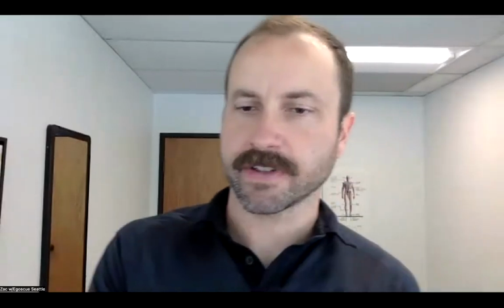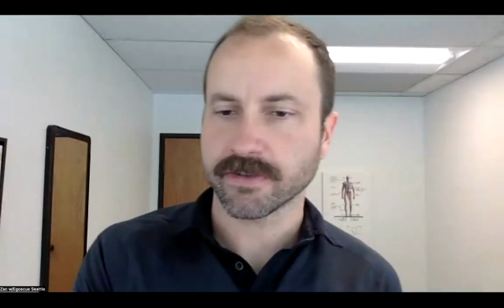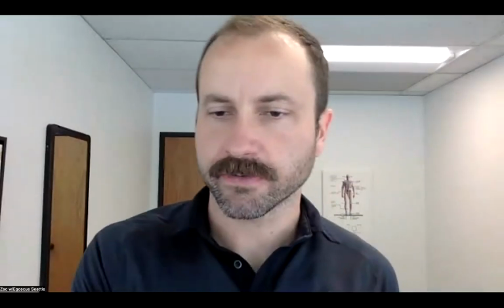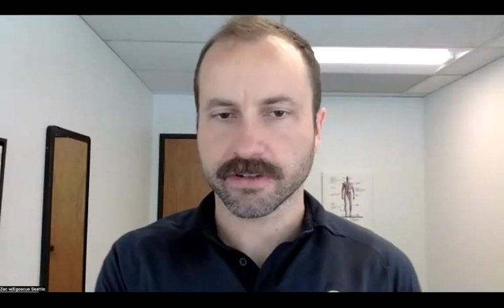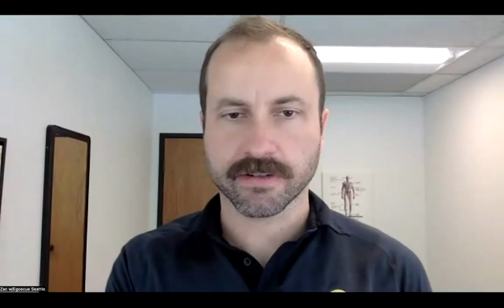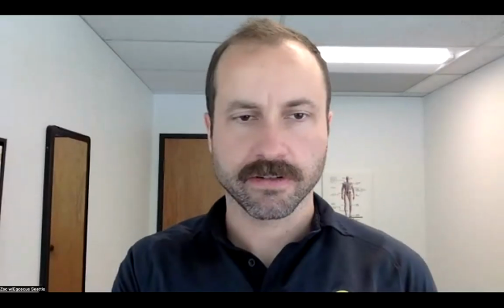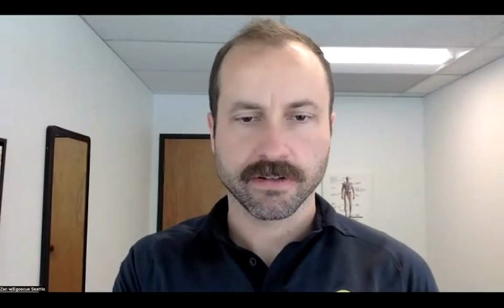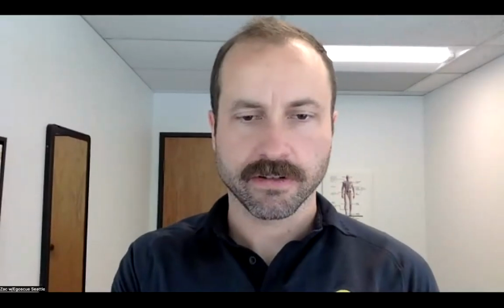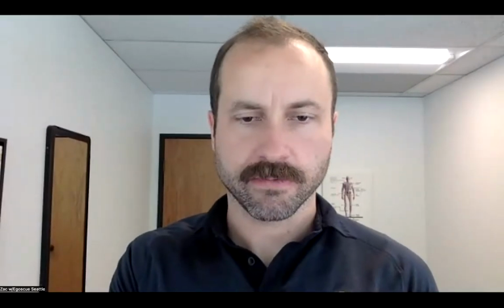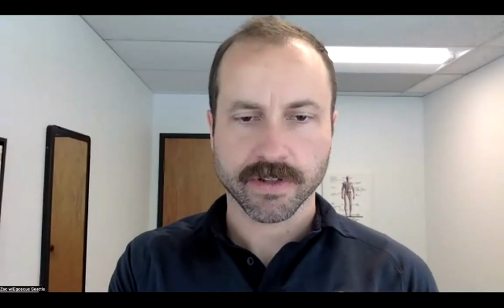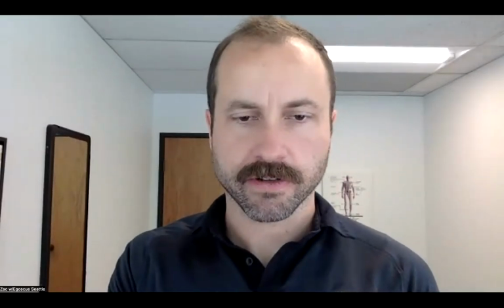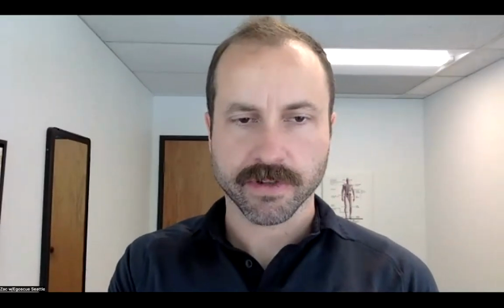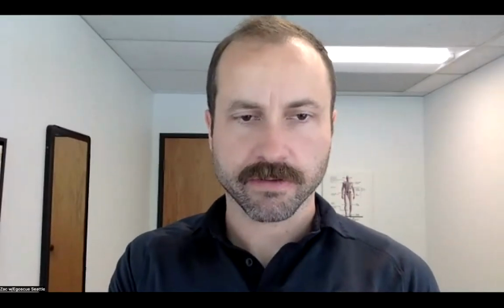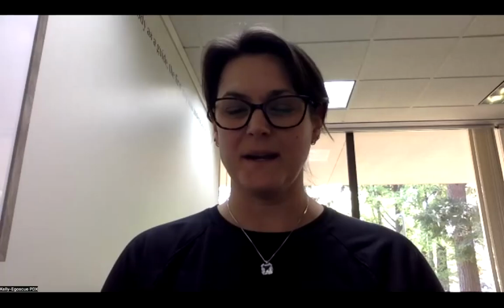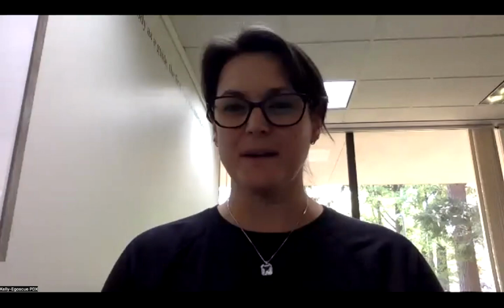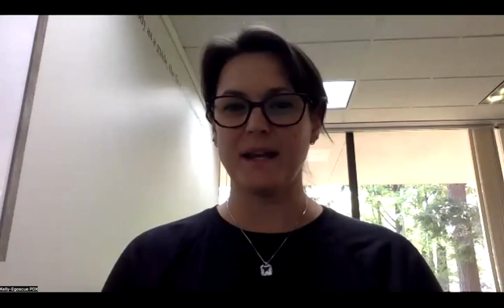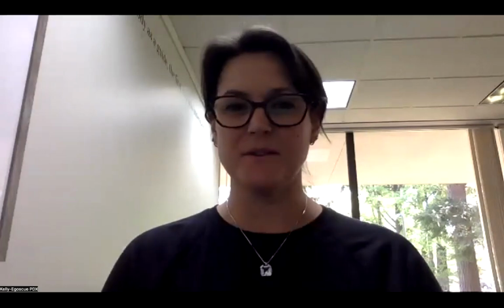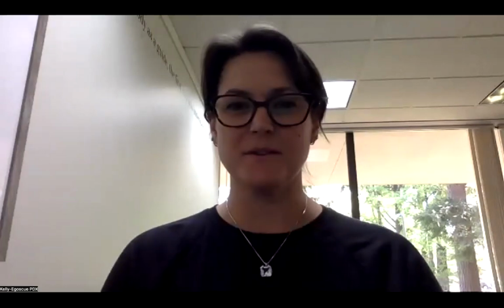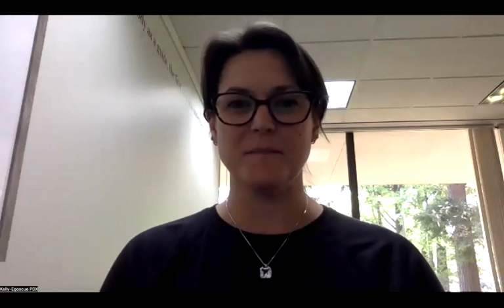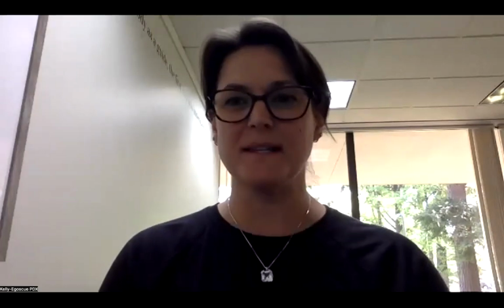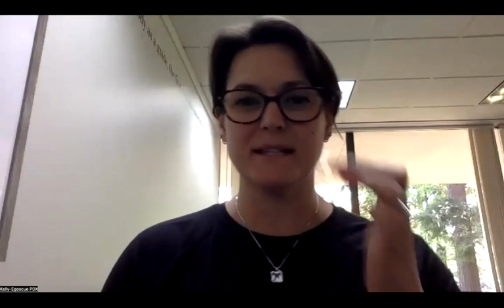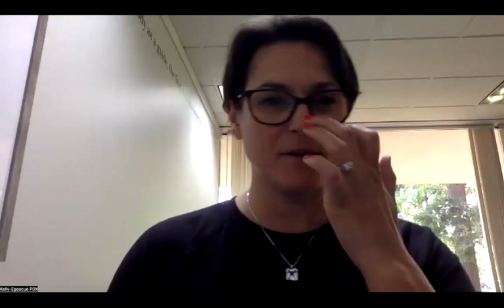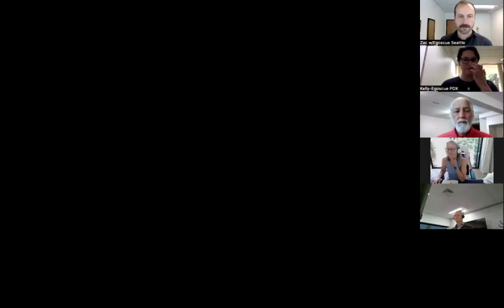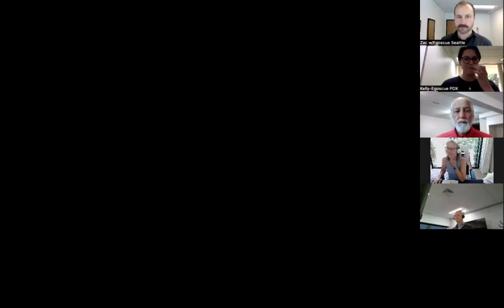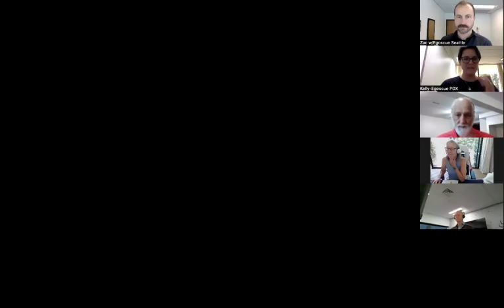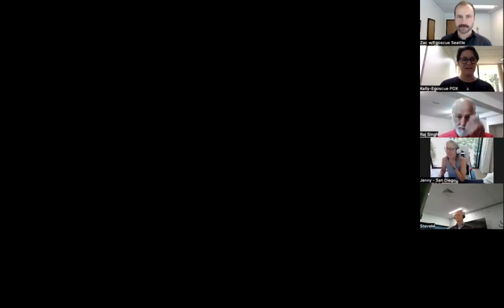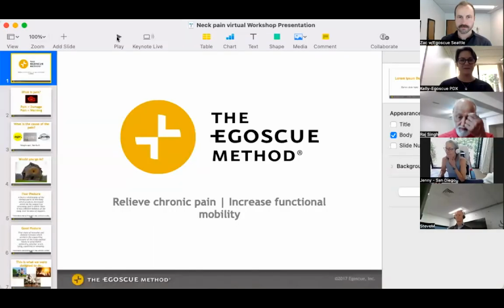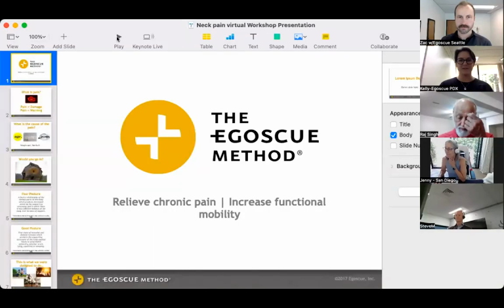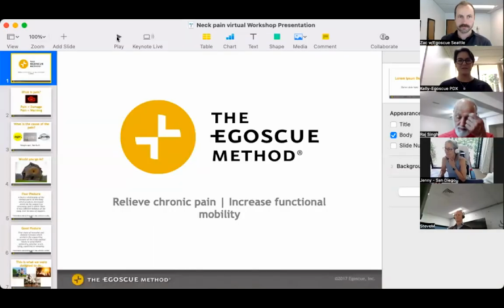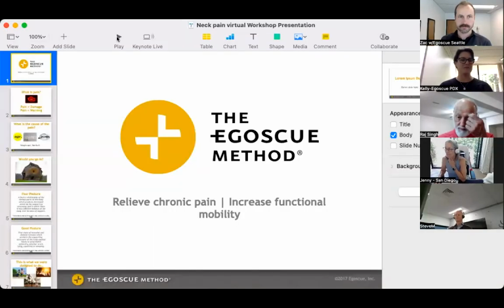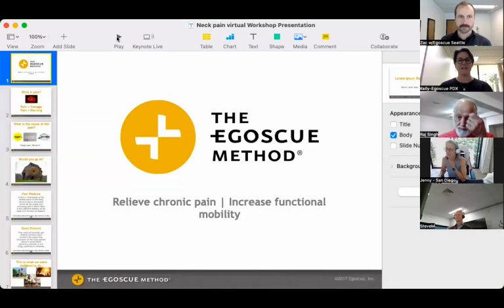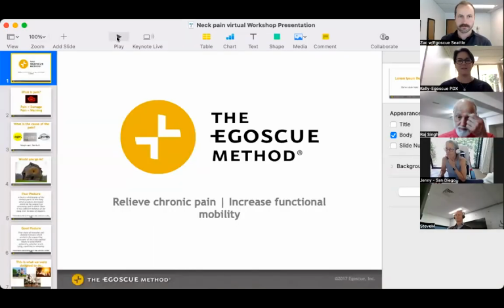We're going to go through some basics here in the beginning for the first-timers.